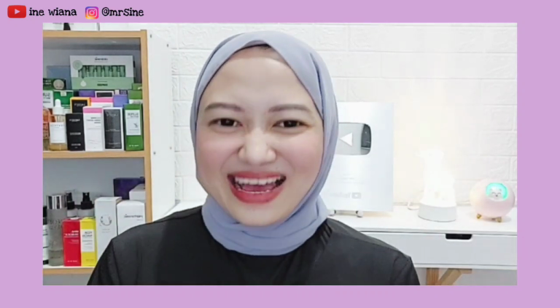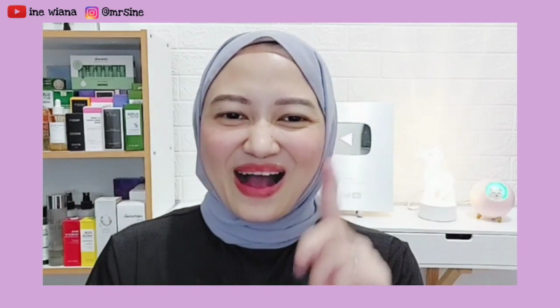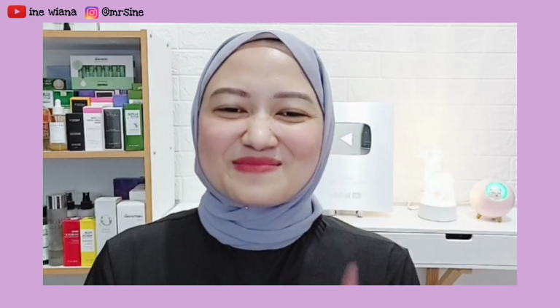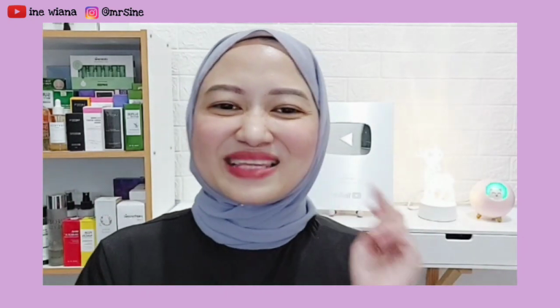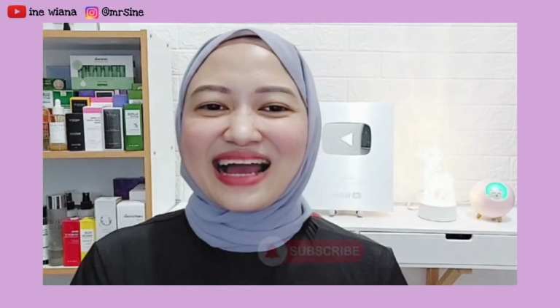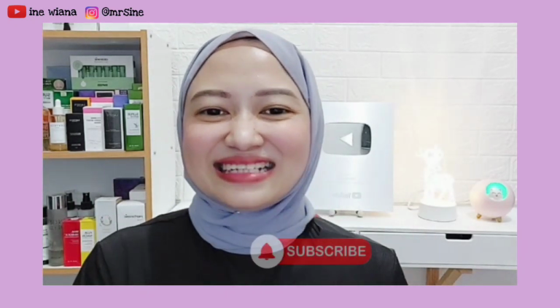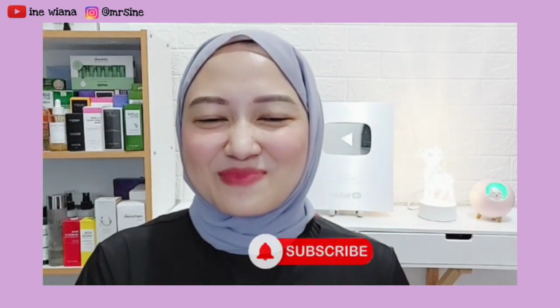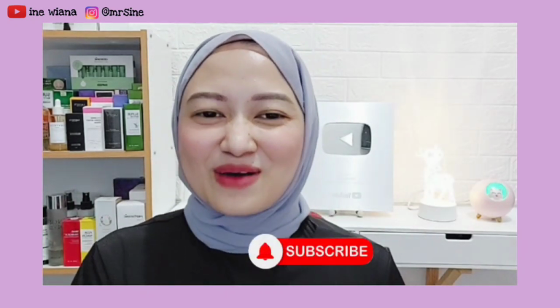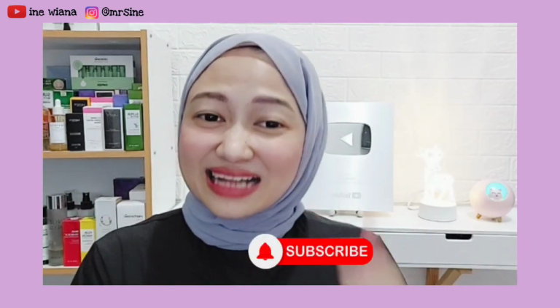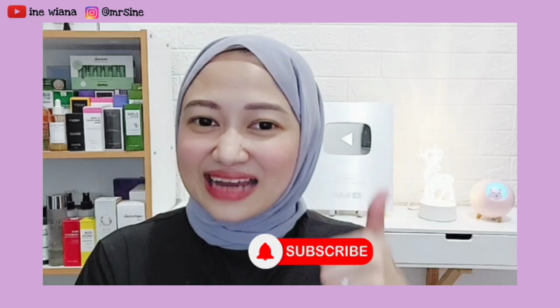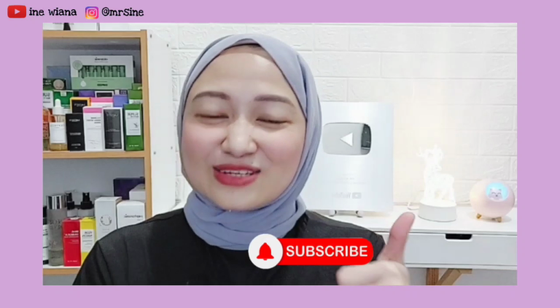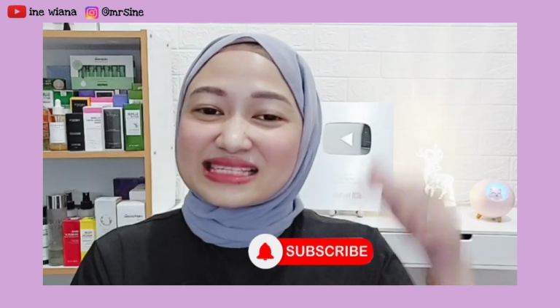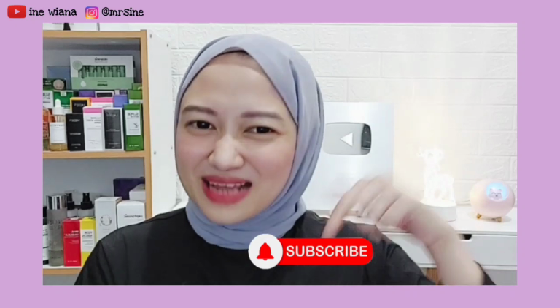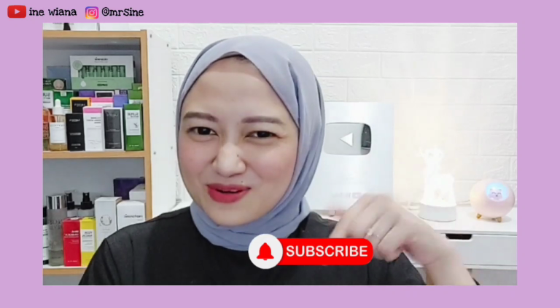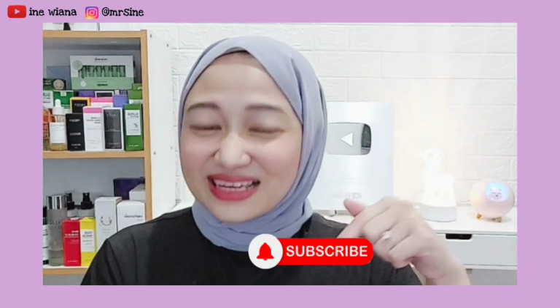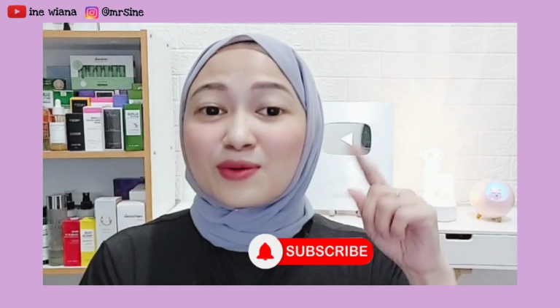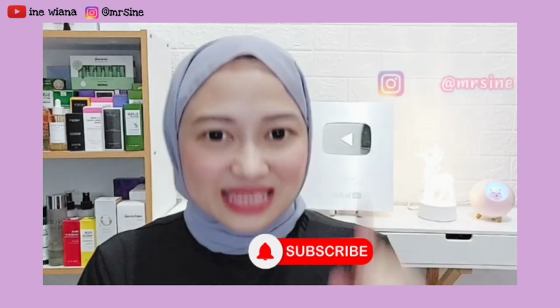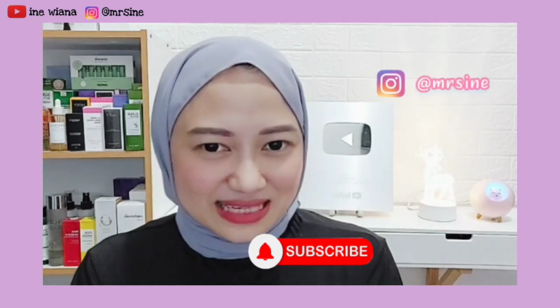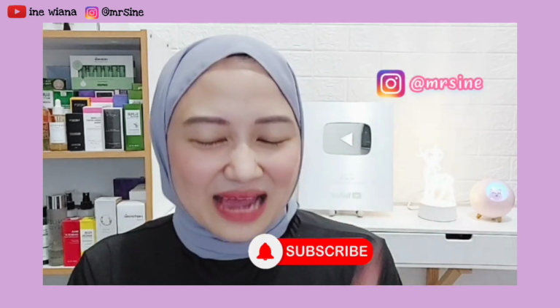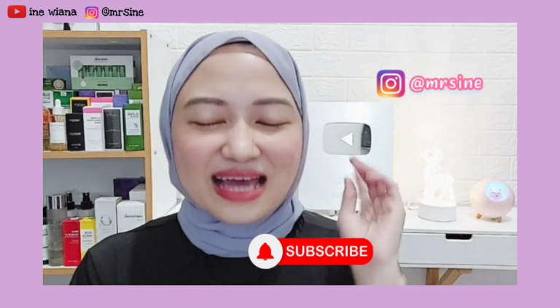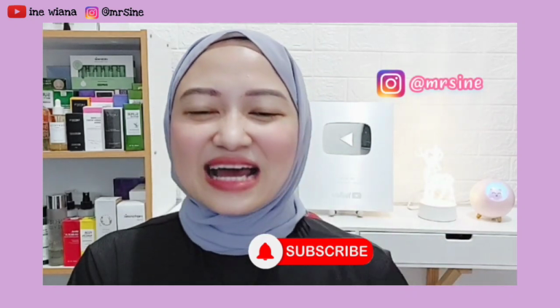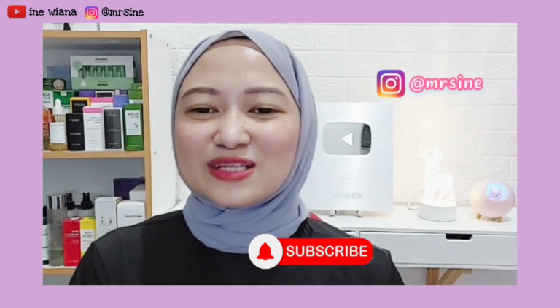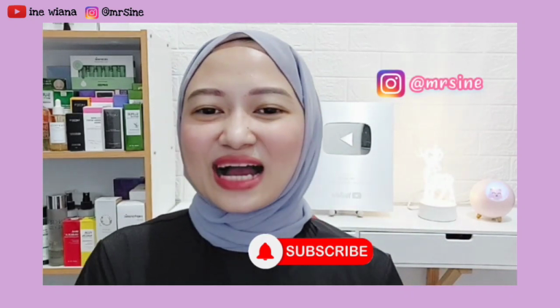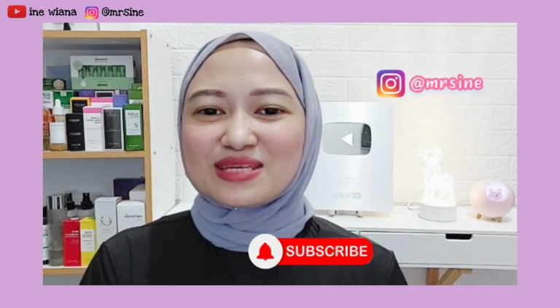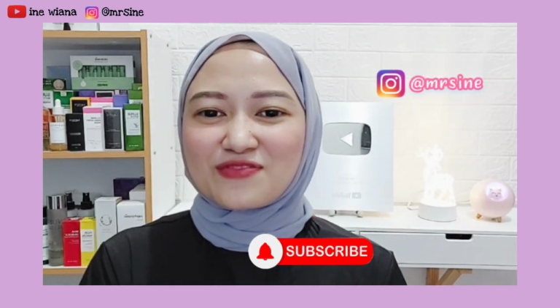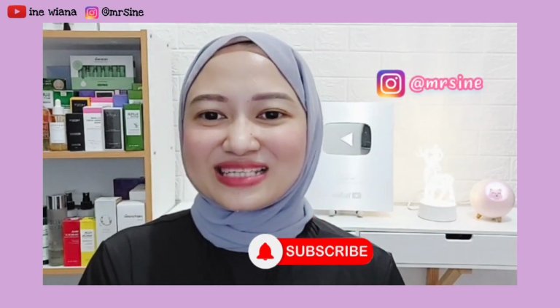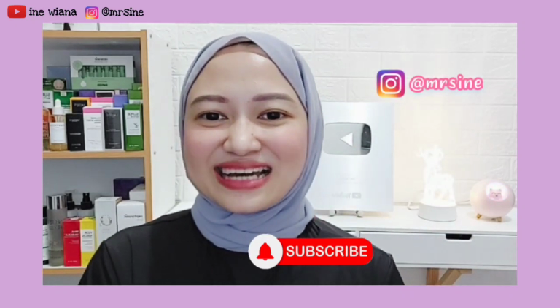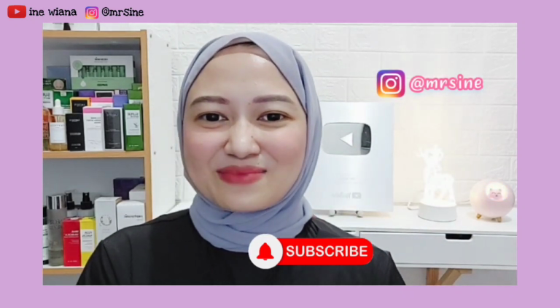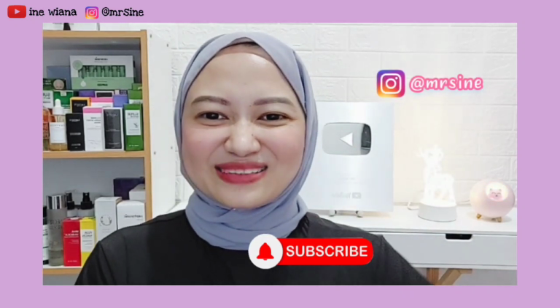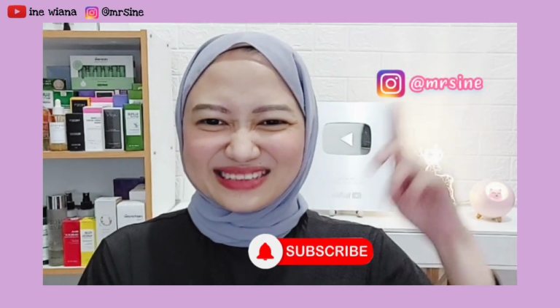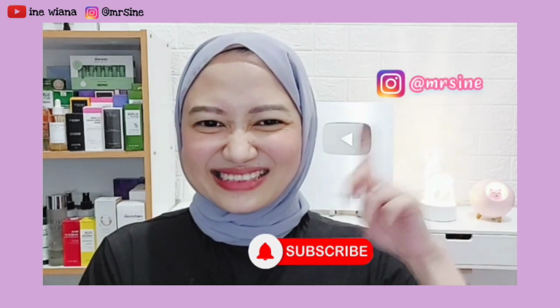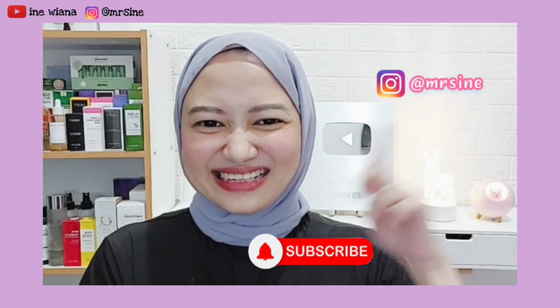Tapi seperti biasa sebelum aku lanjut ke pembahasan yang lebih dalam lagi, aku mau minta kalian jangan lupa buat like dan juga subscribe dulu bagi yang belum subscribe. Dan jangan lupa juga kalian bisa follow Instagram aku di sini.